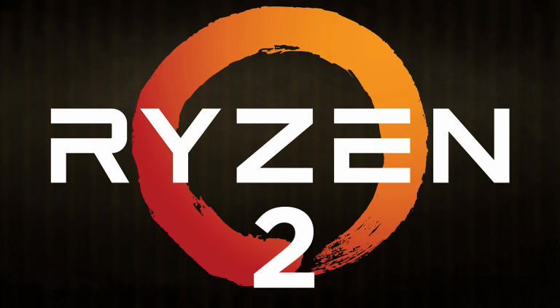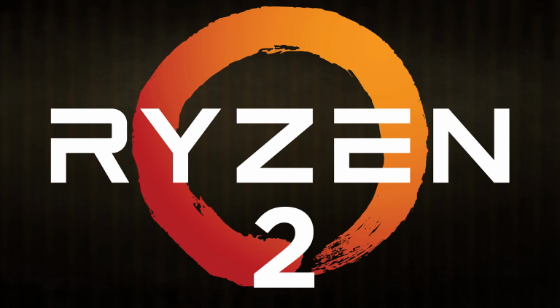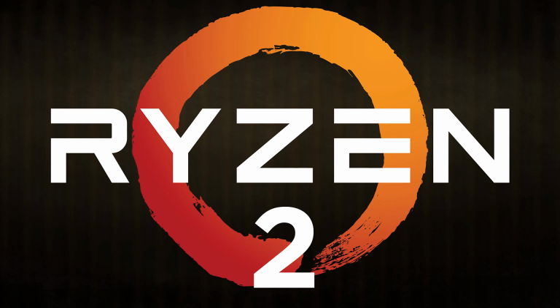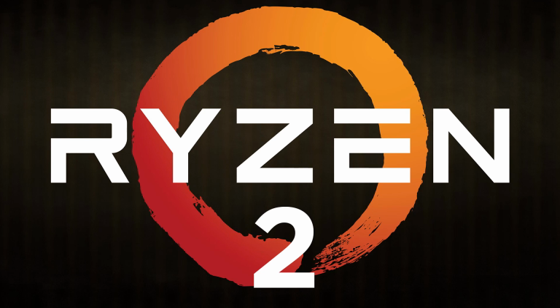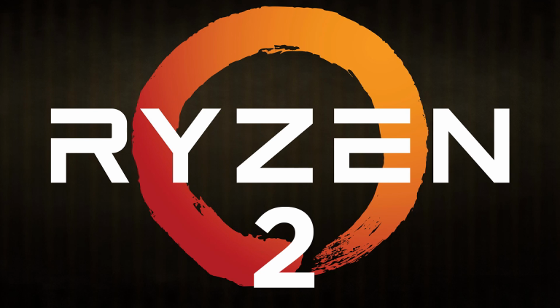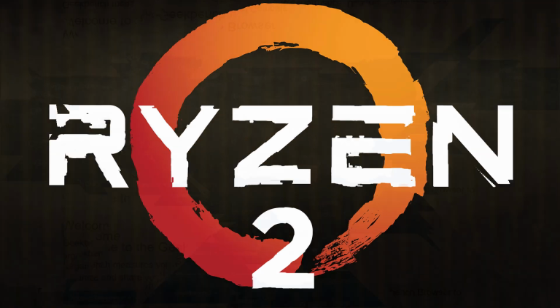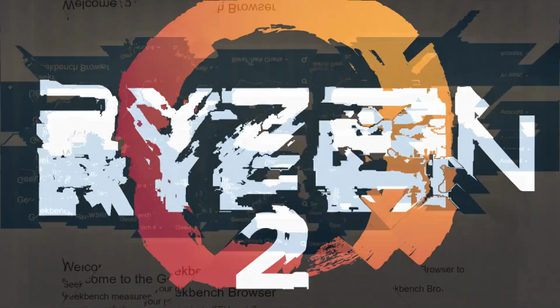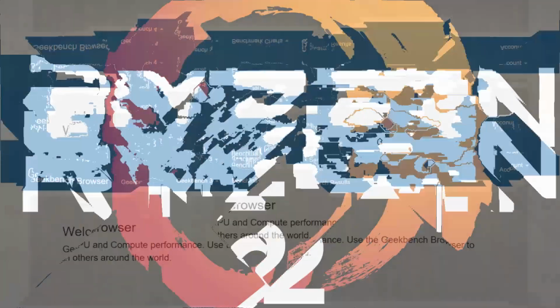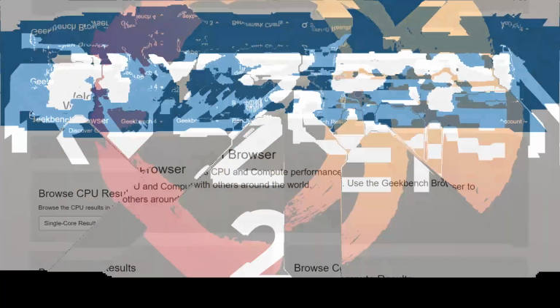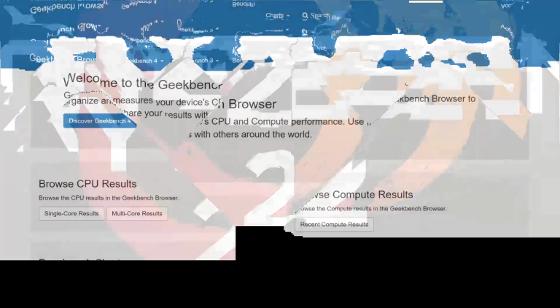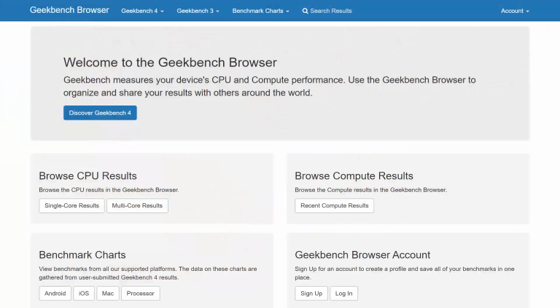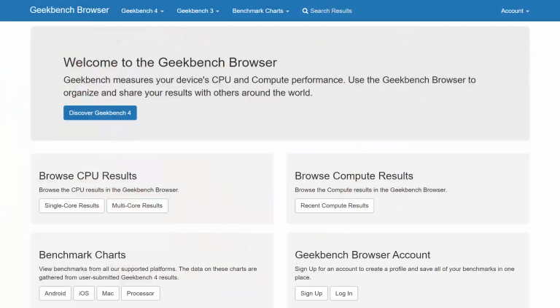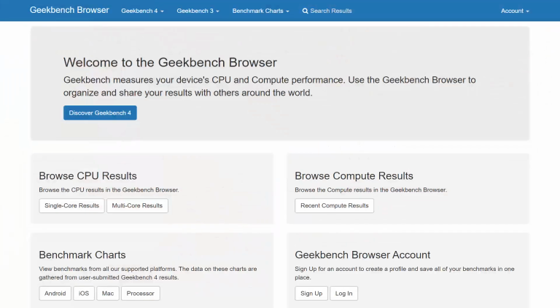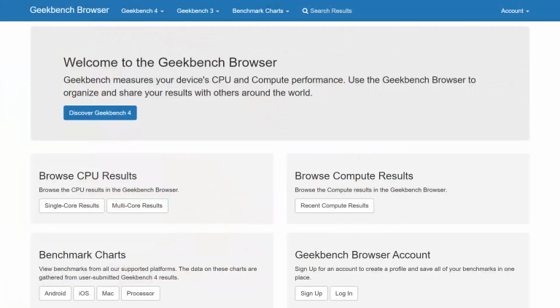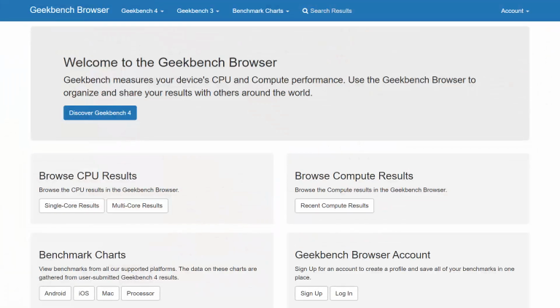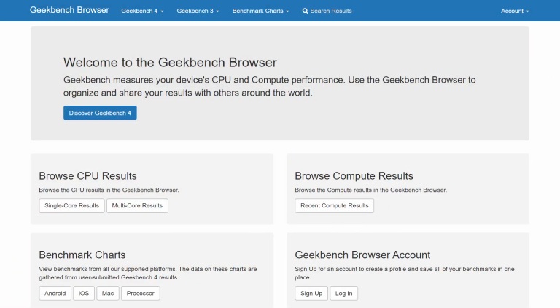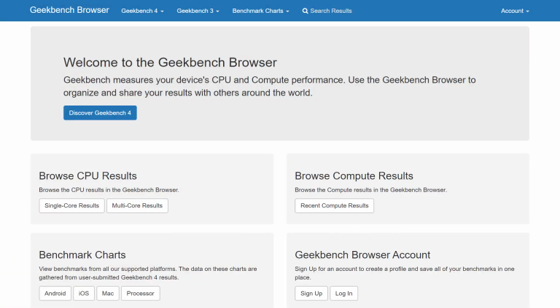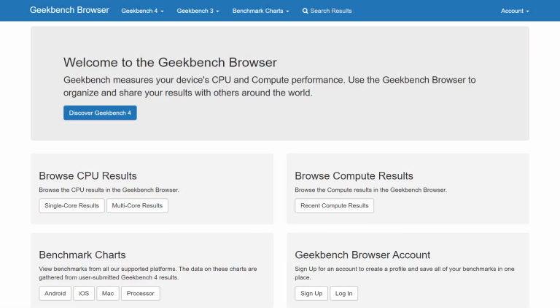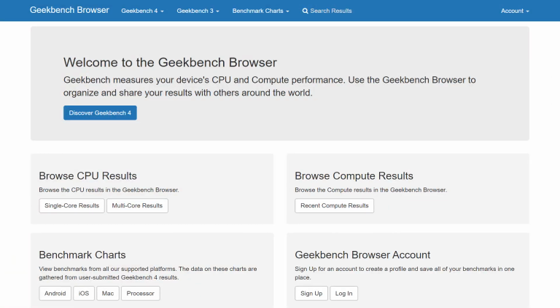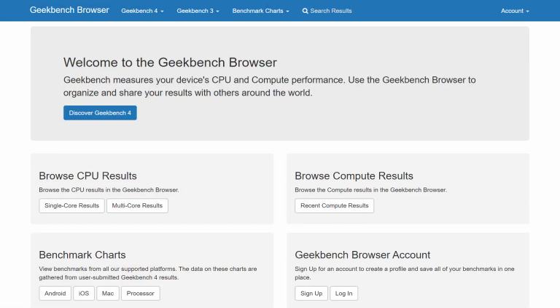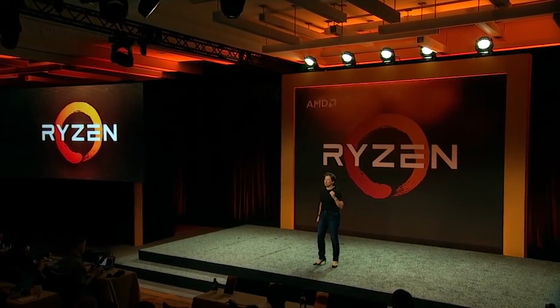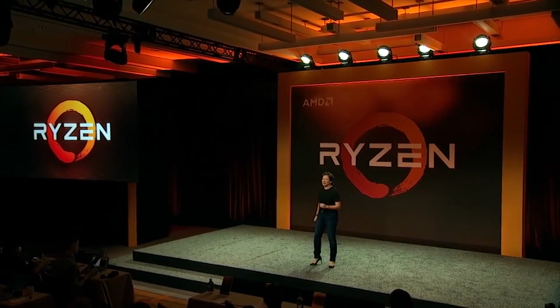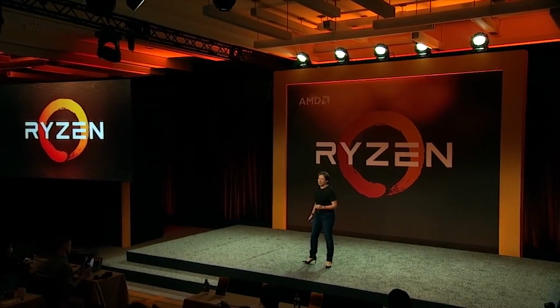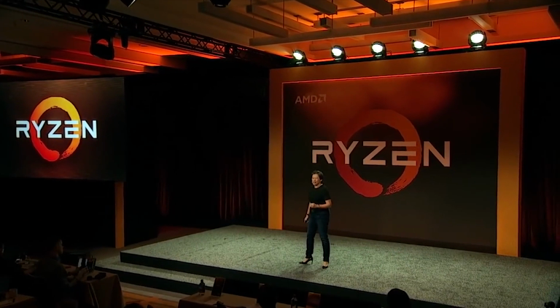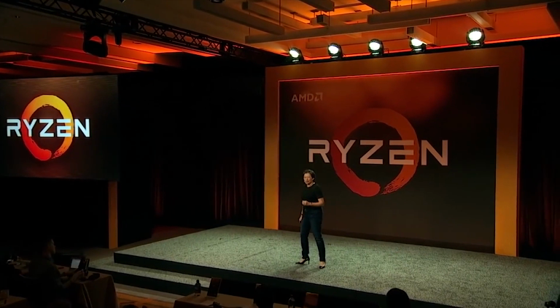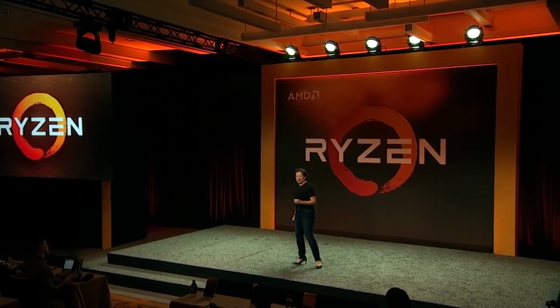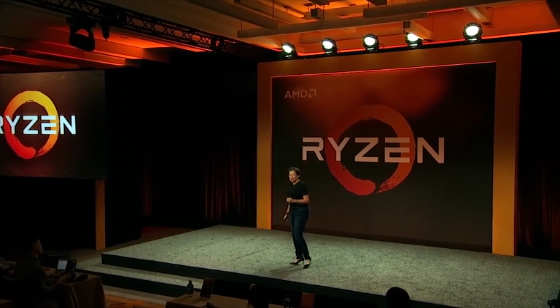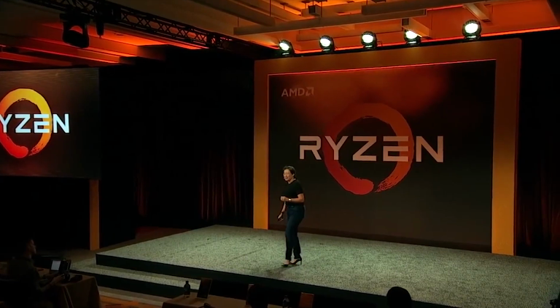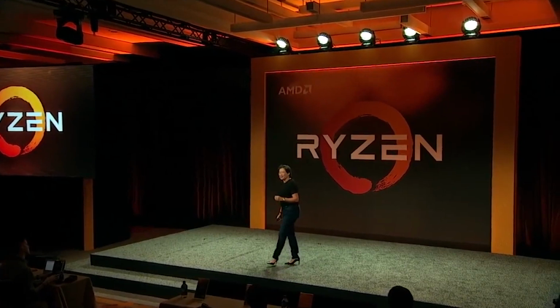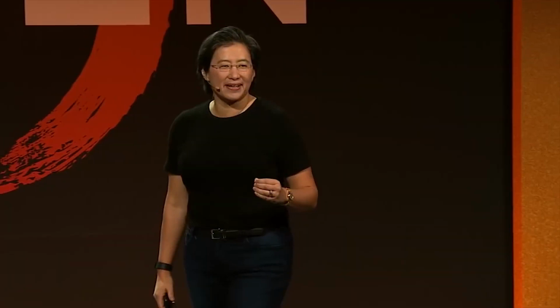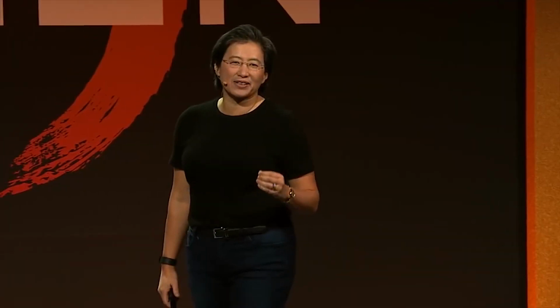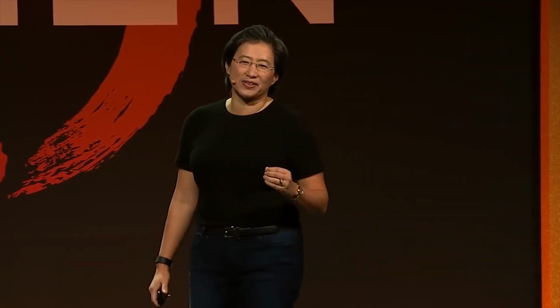AMD's second gen Ryzen has been spotted in the Geekbench database. Could AMD pull another 2017 this year?